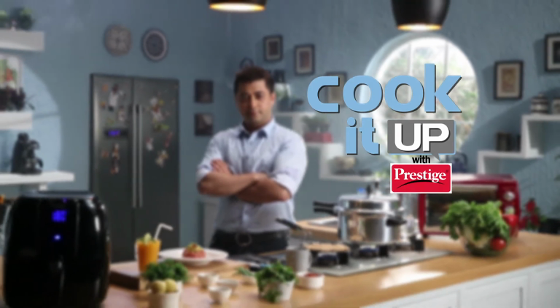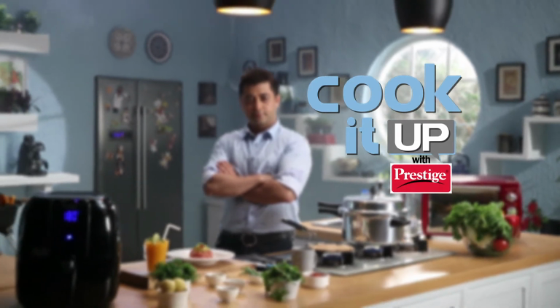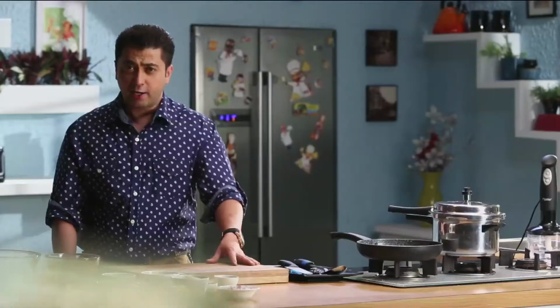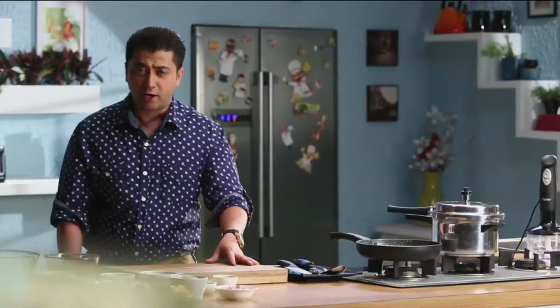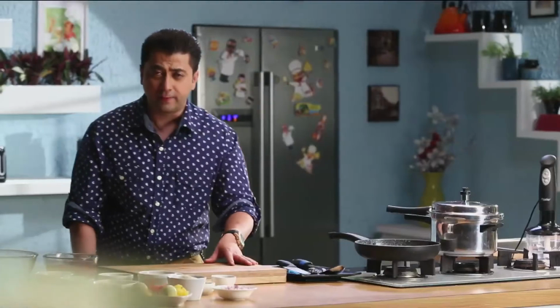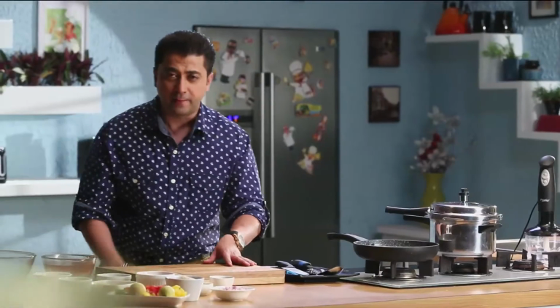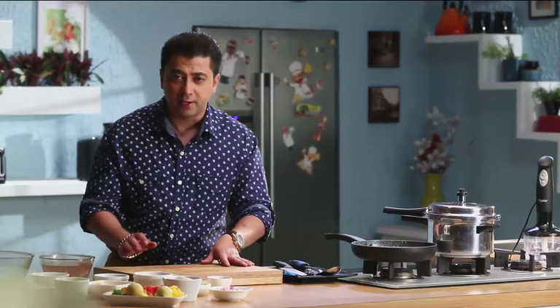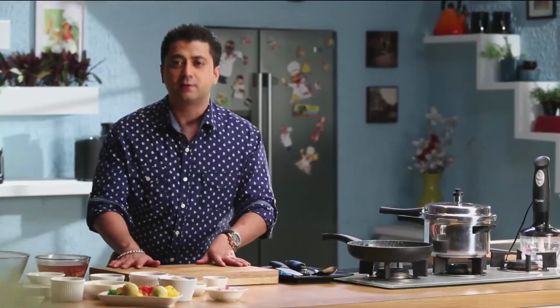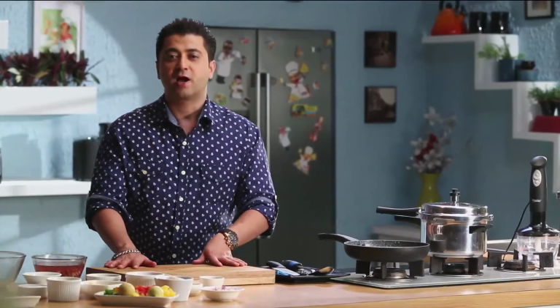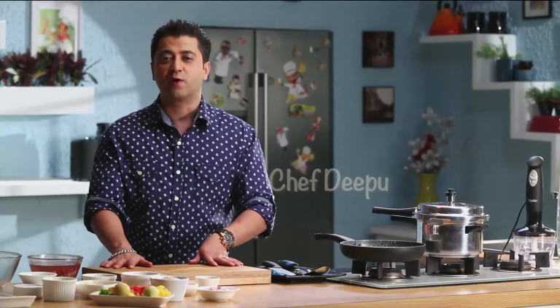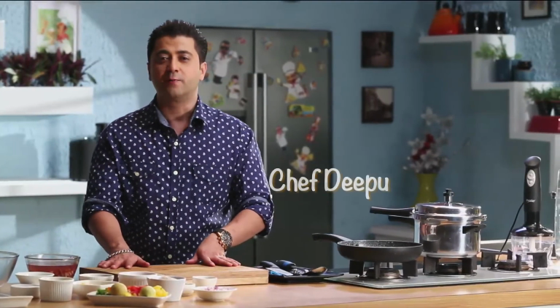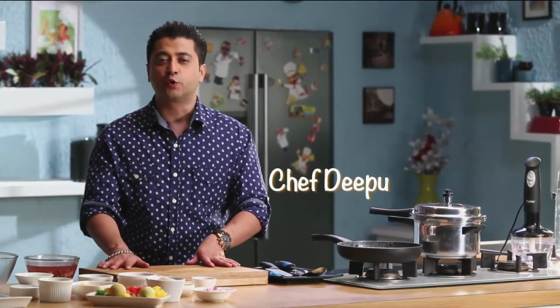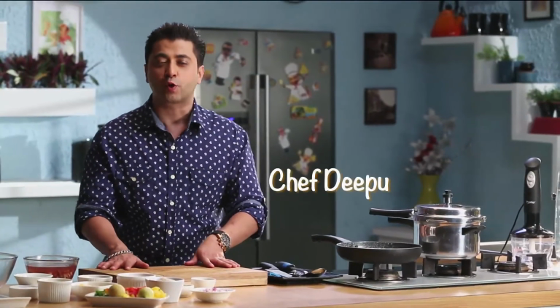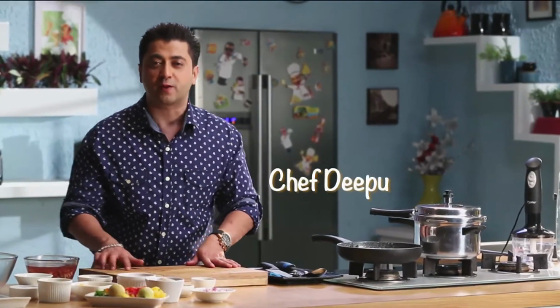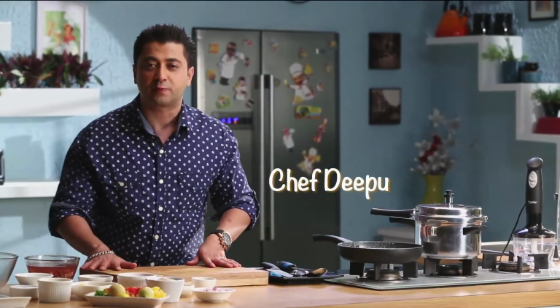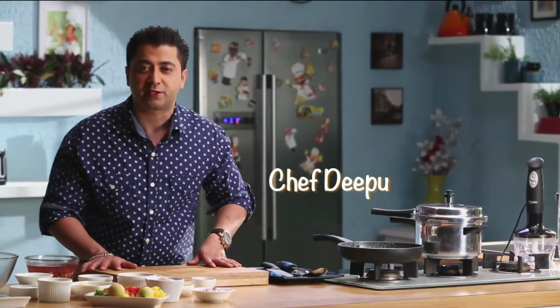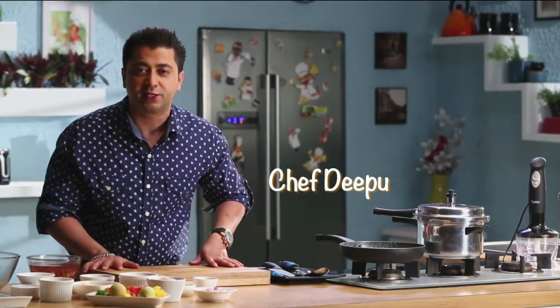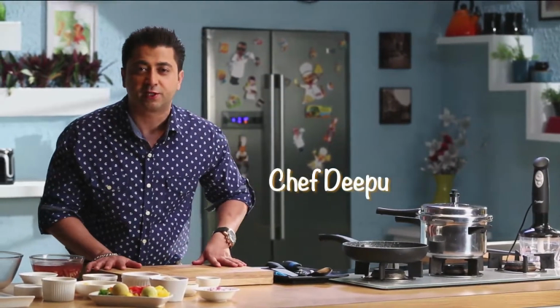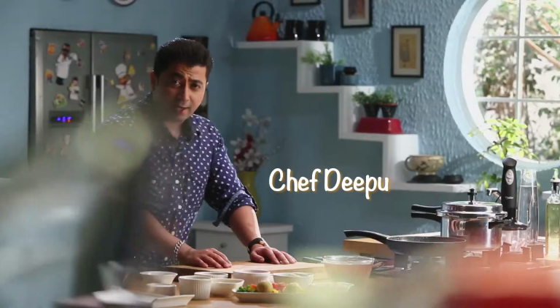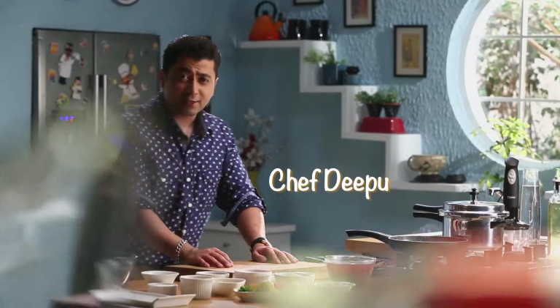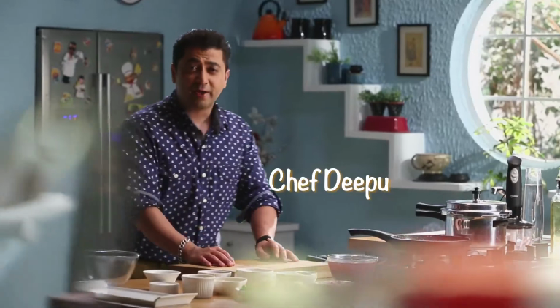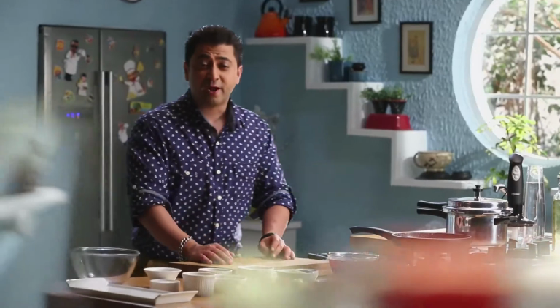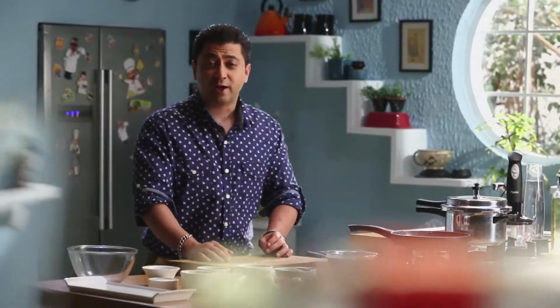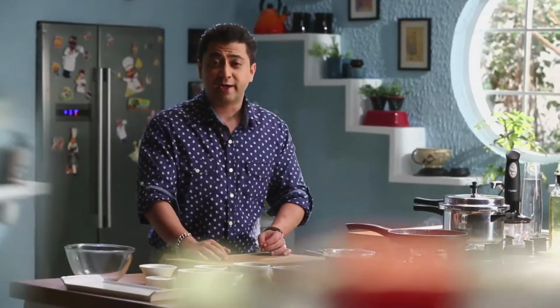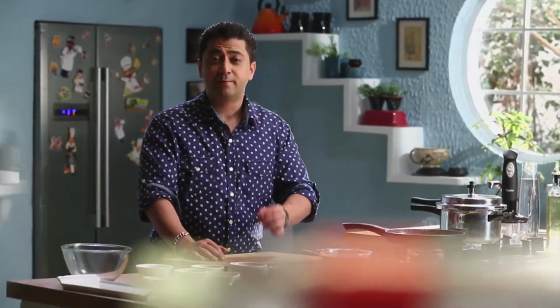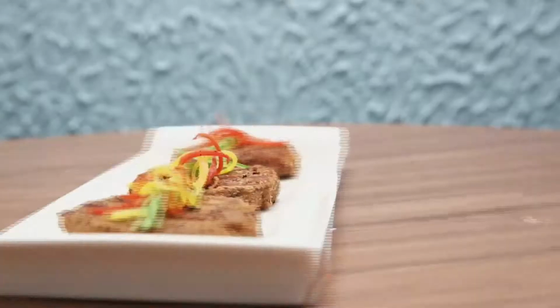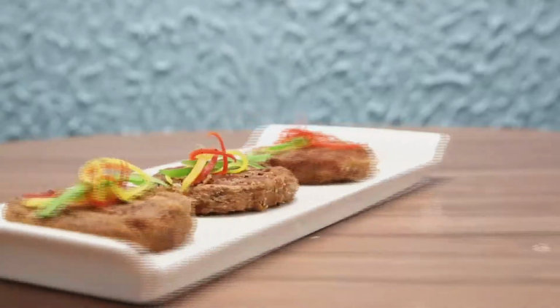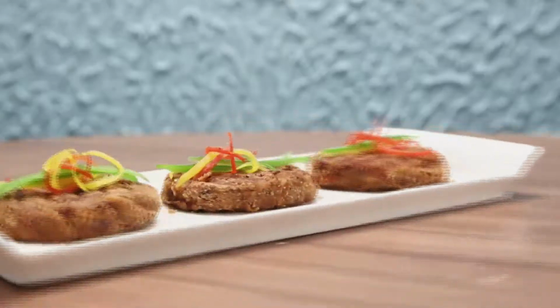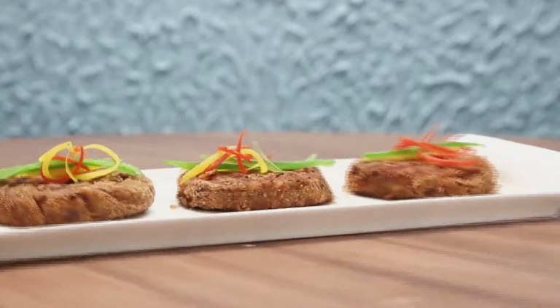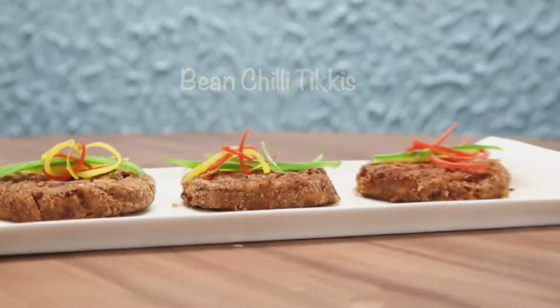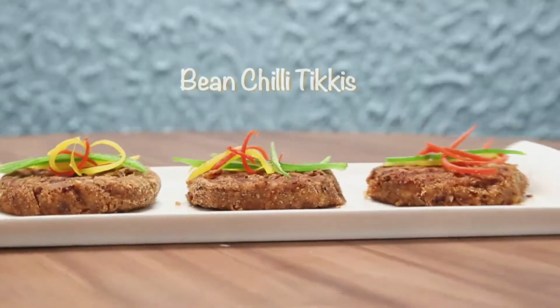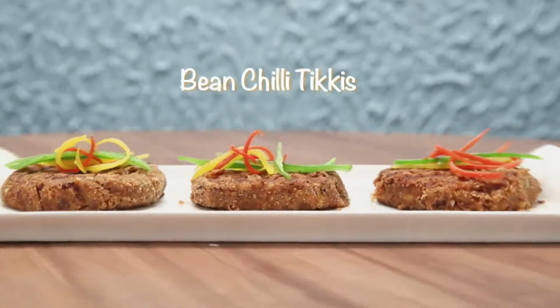Hello lovely people, I welcome you to Cook It Up with Prestige. Today we are going to make Bean Chilli Tiki.